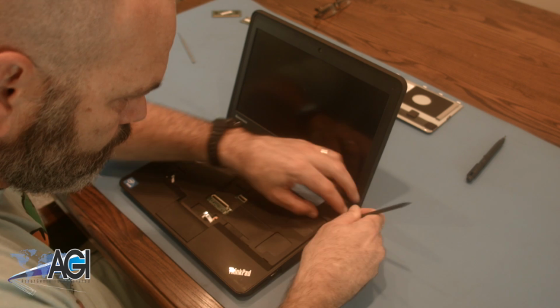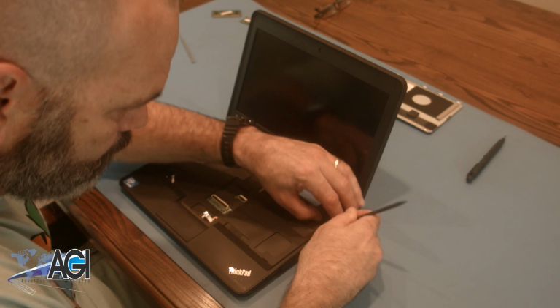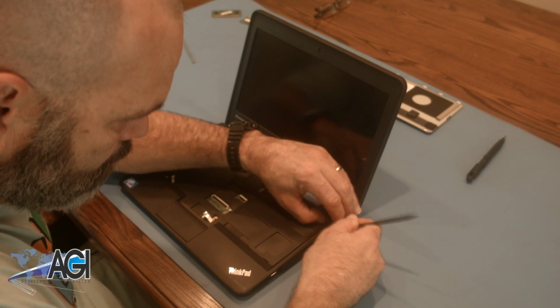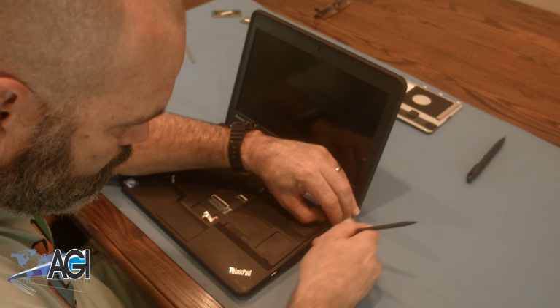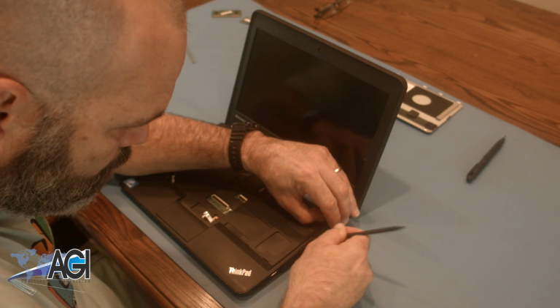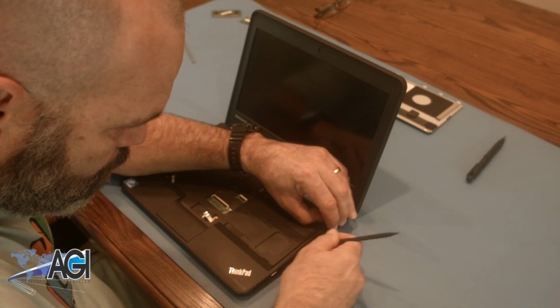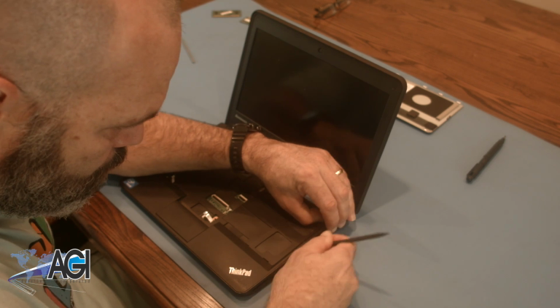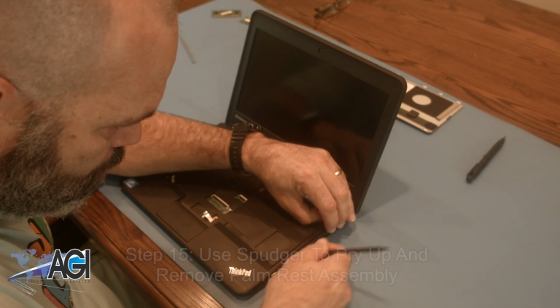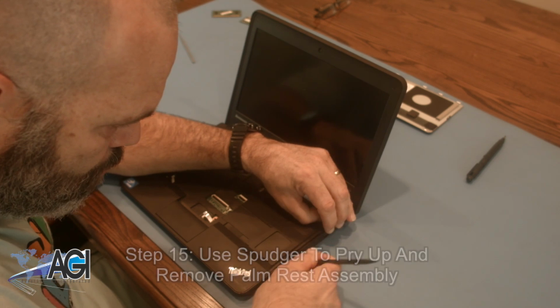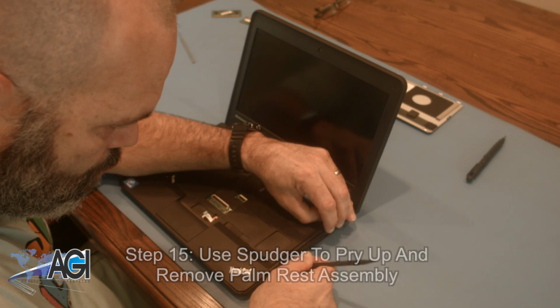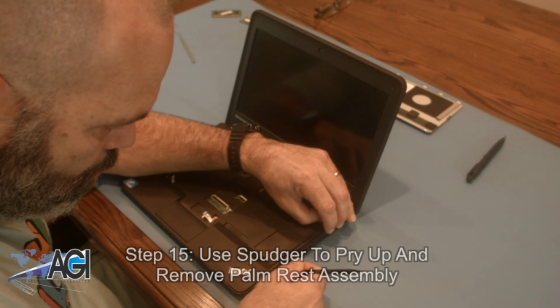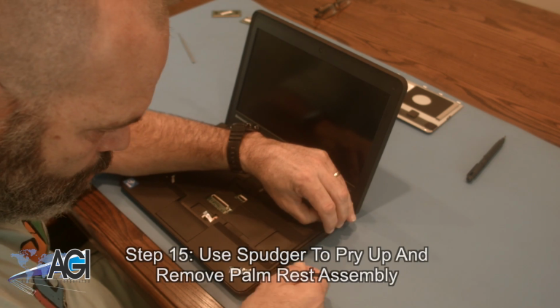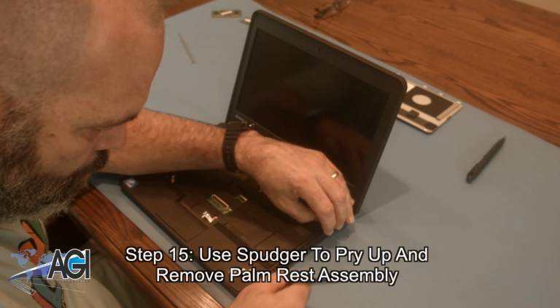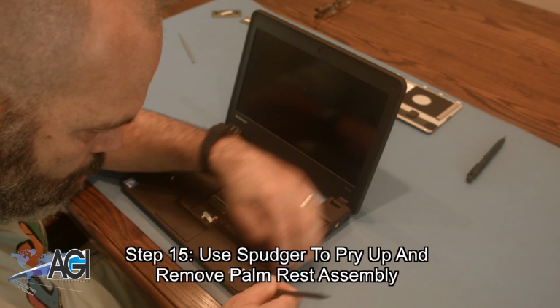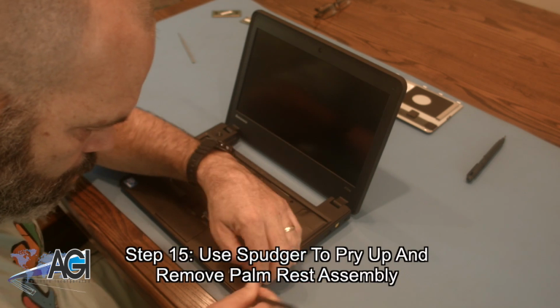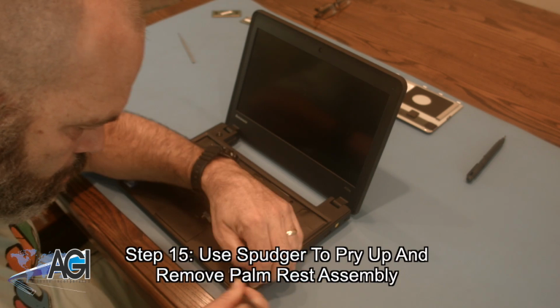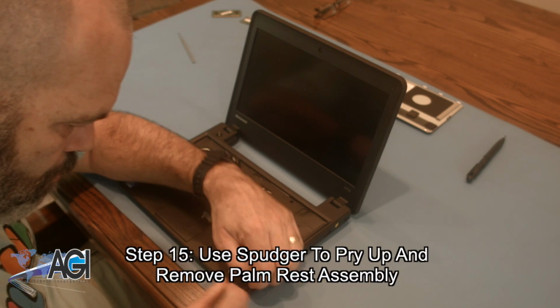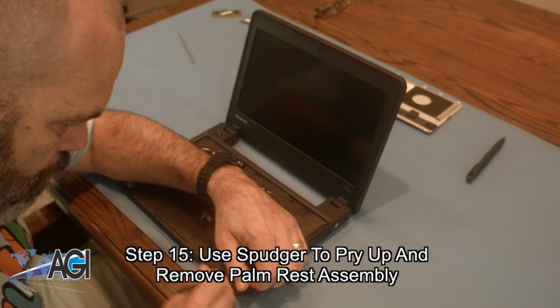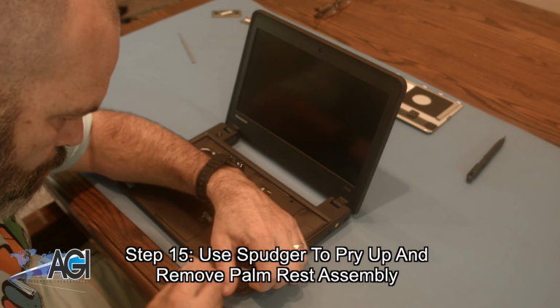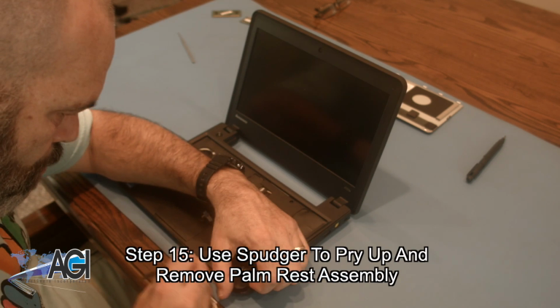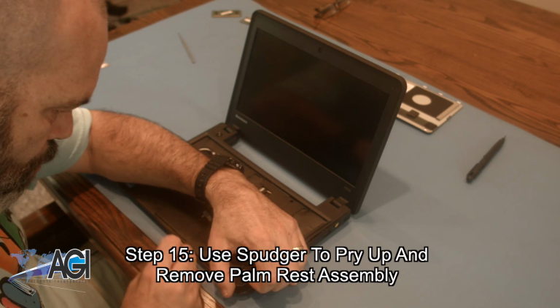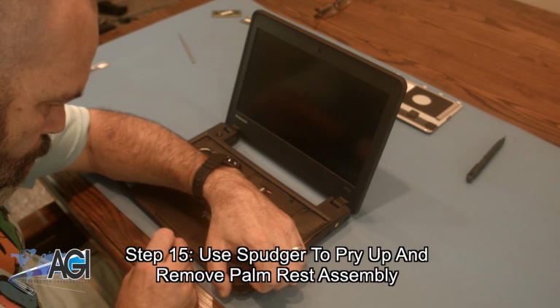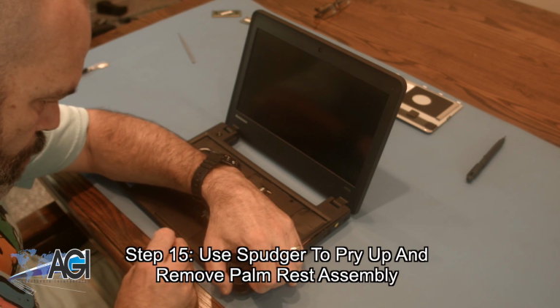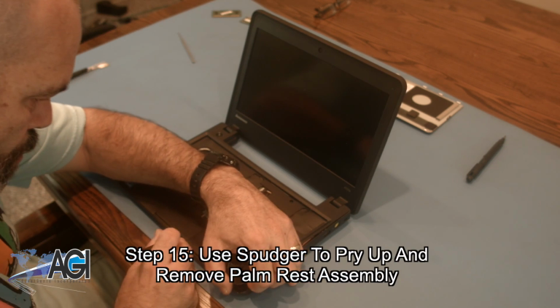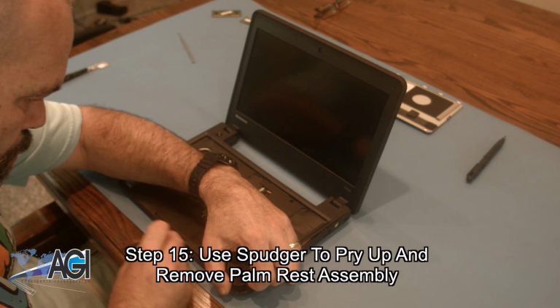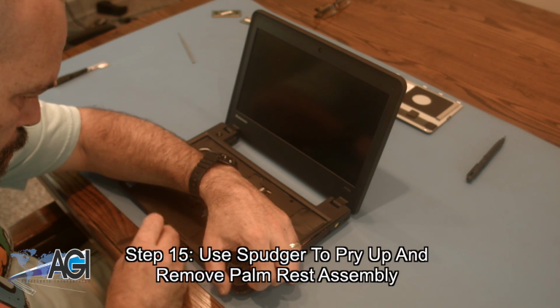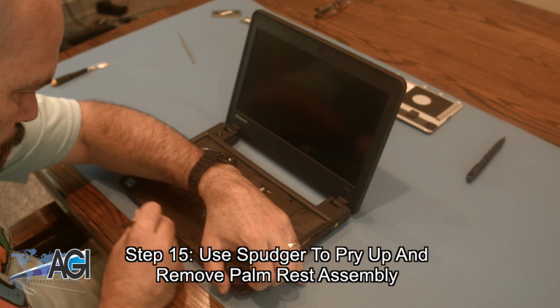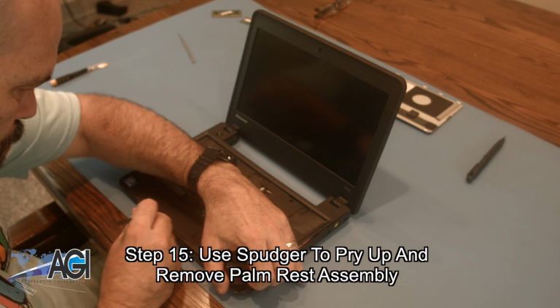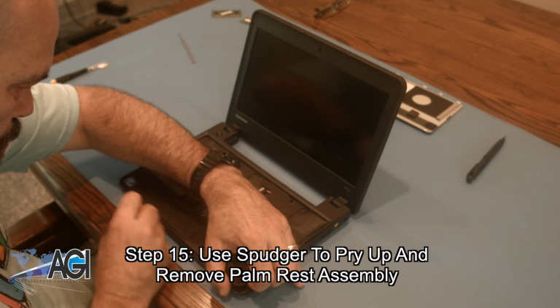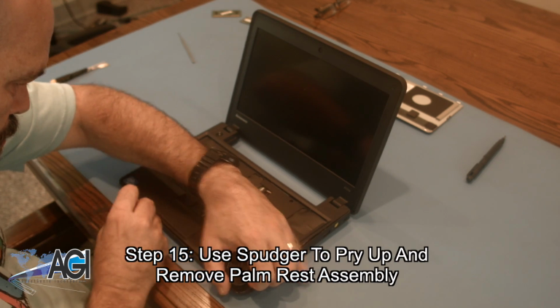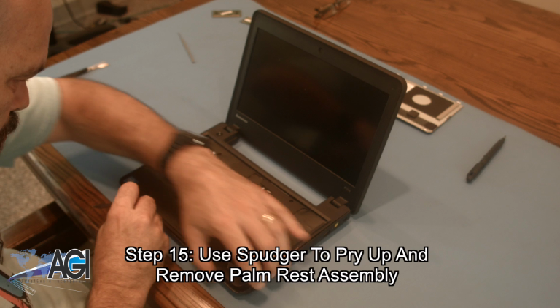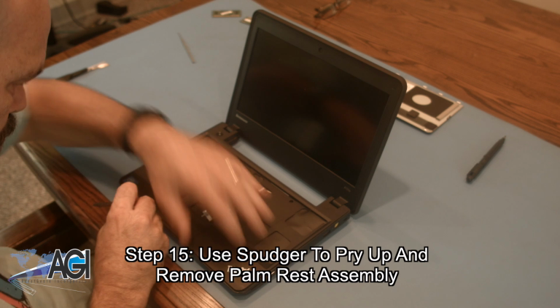Now, you will use your spudger to pry up and remove the palm rest assembly.